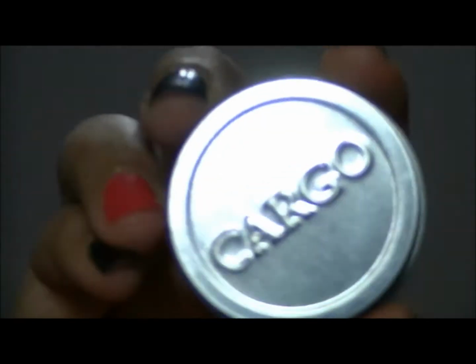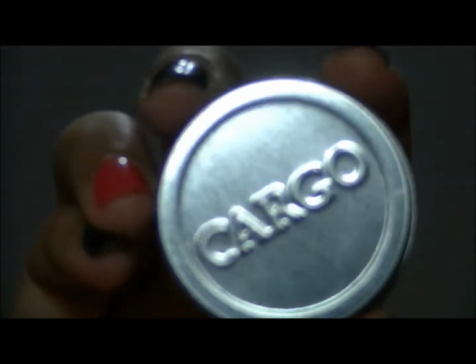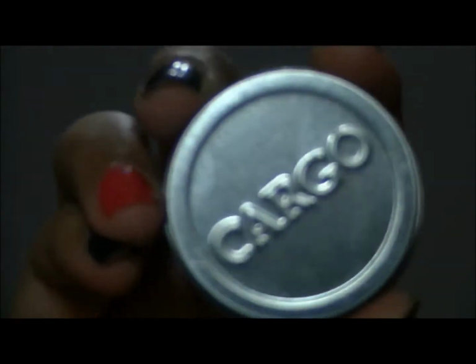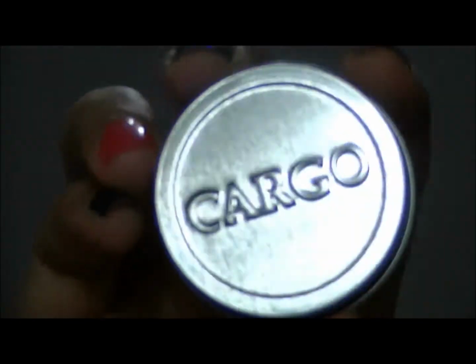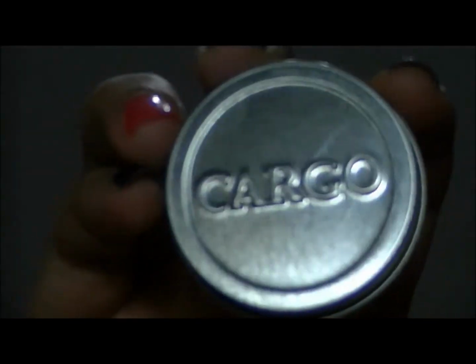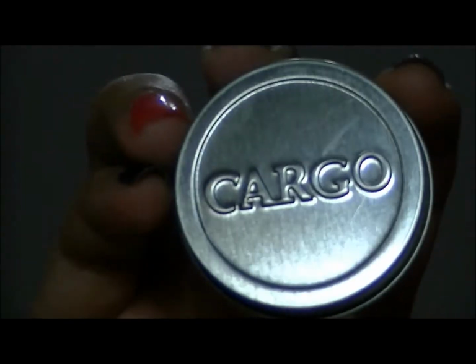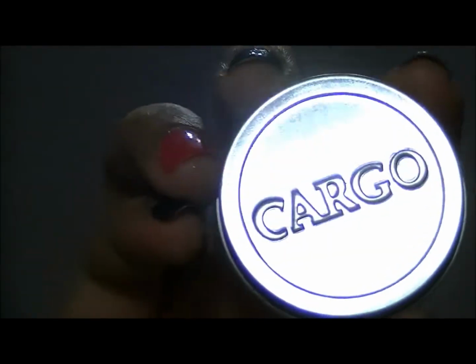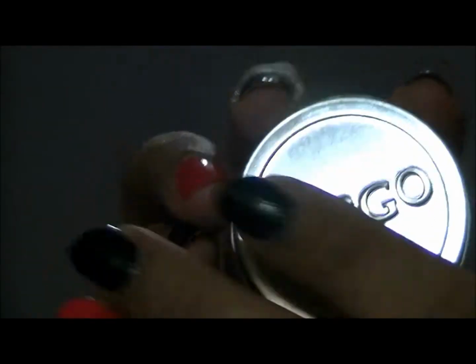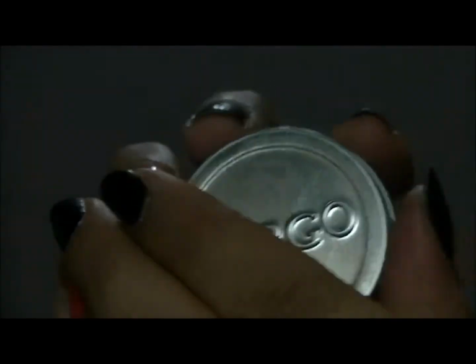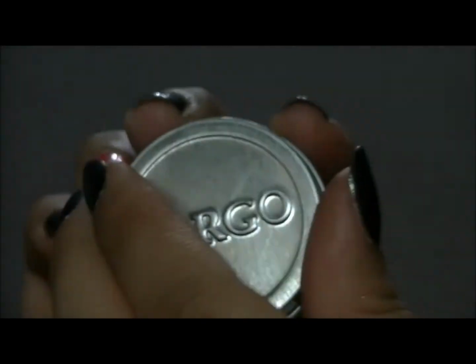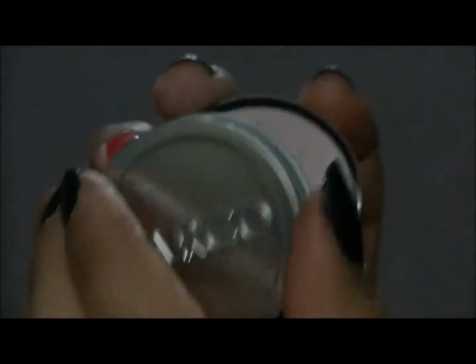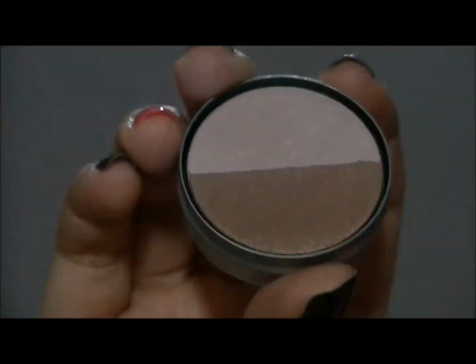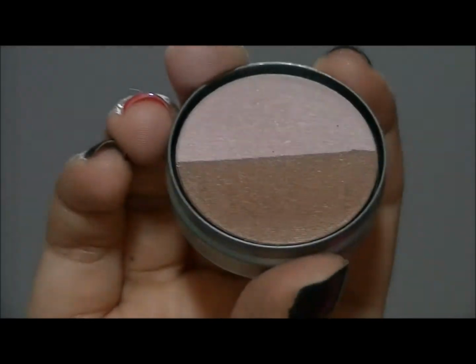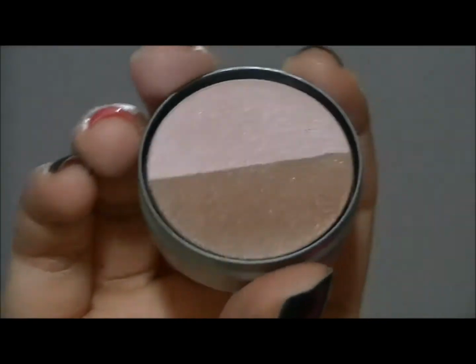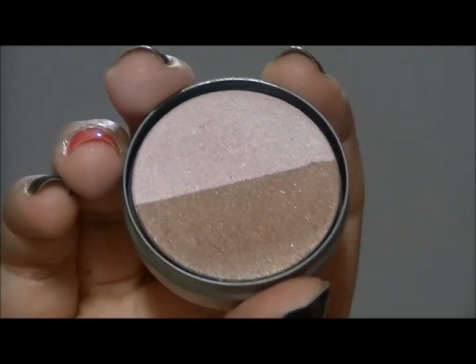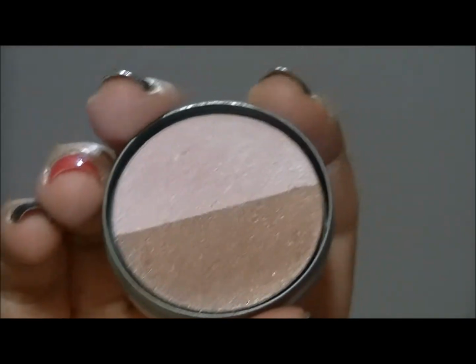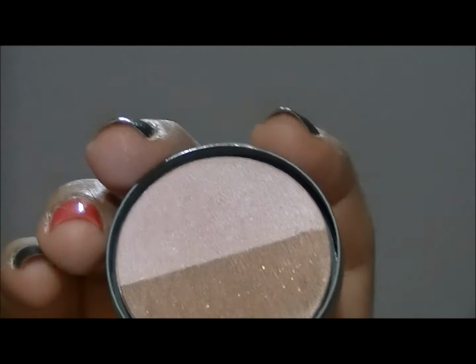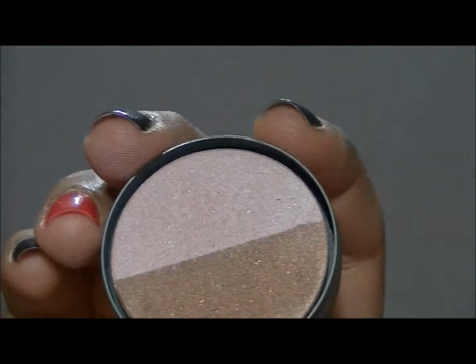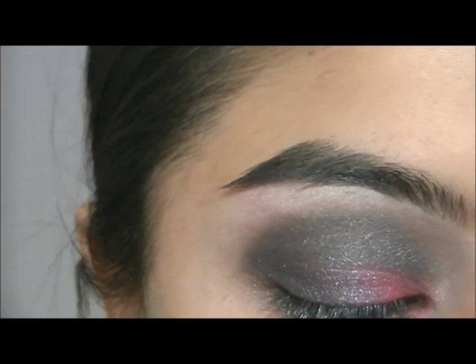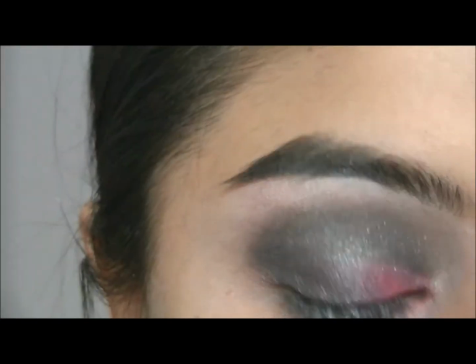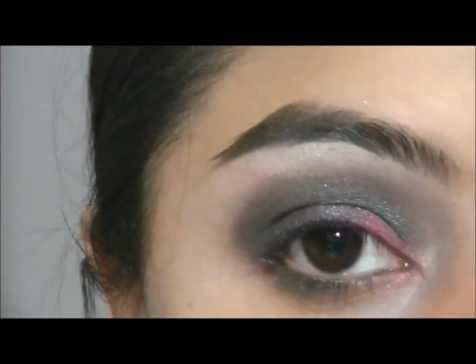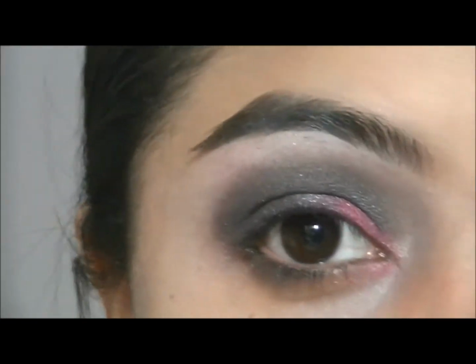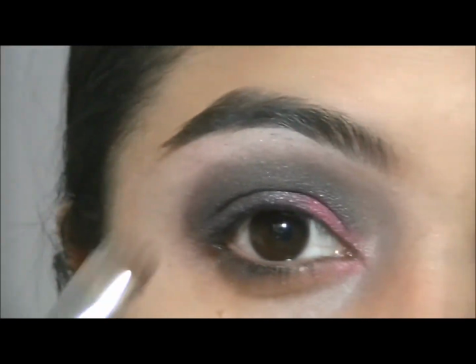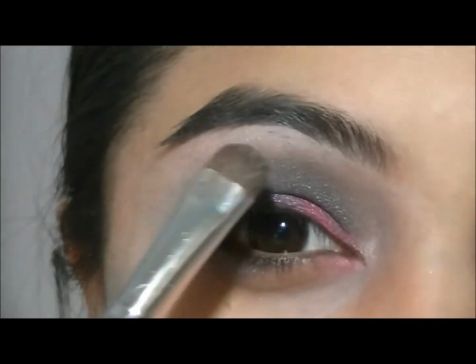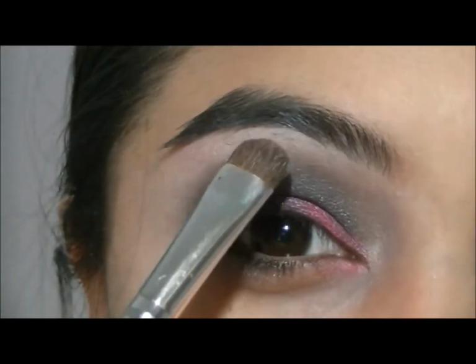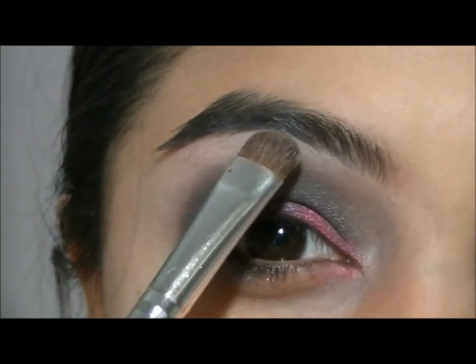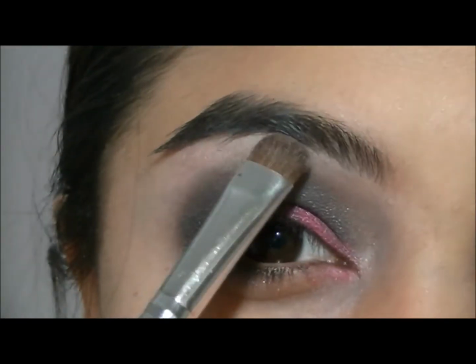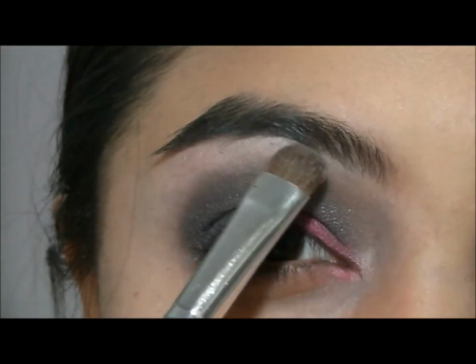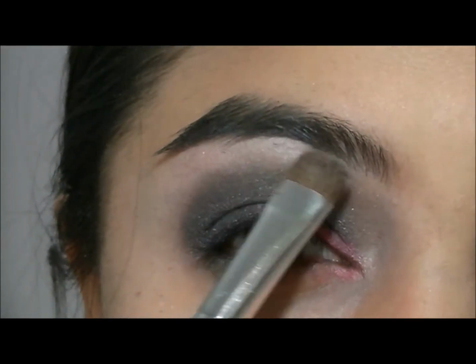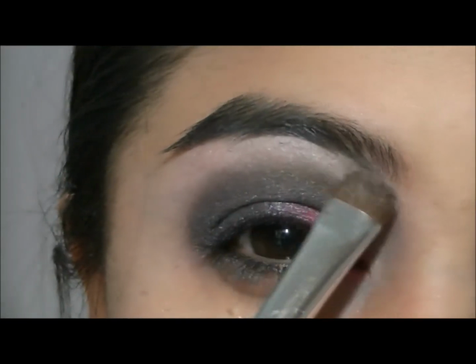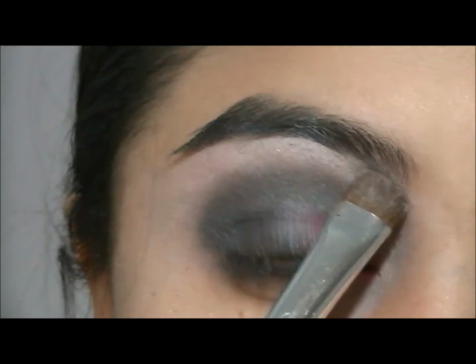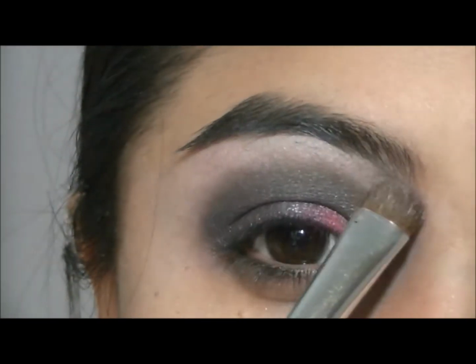And then I am going to take my Cargo eyeshadow. I am going to use the light pink right there, and I am going to apply that onto my brow bone.